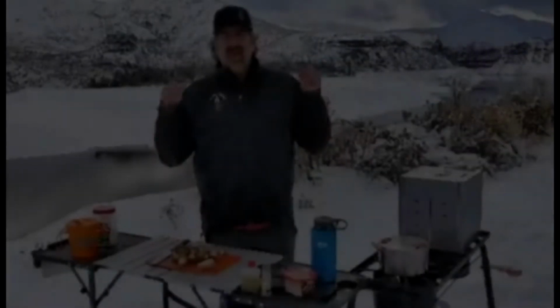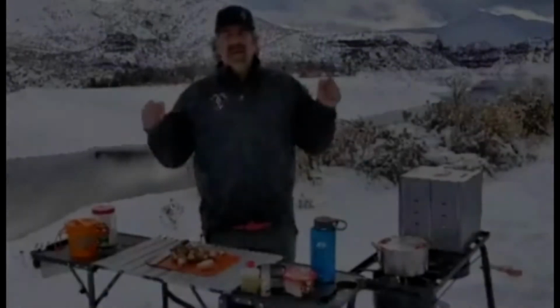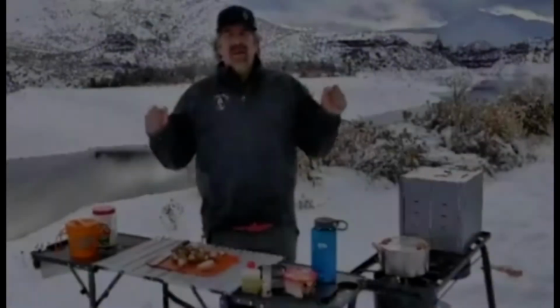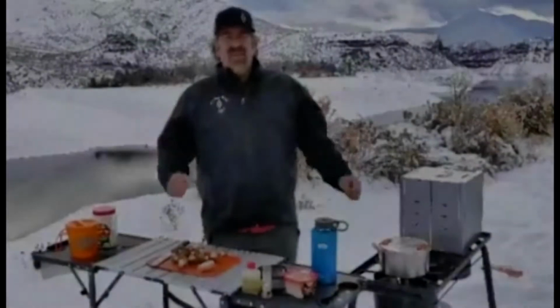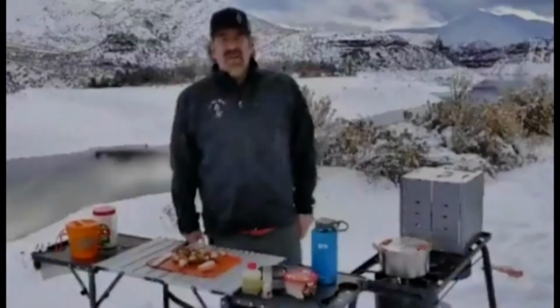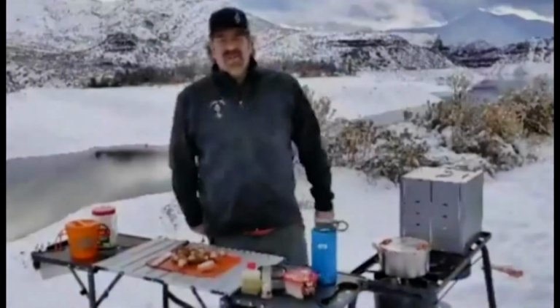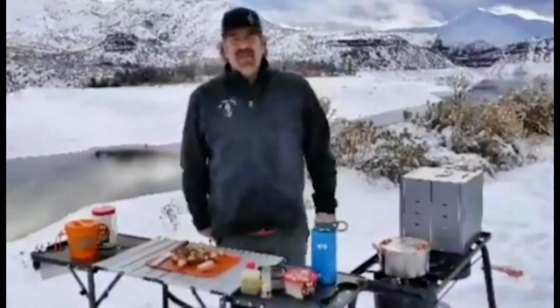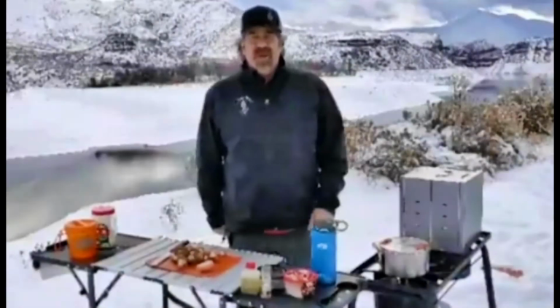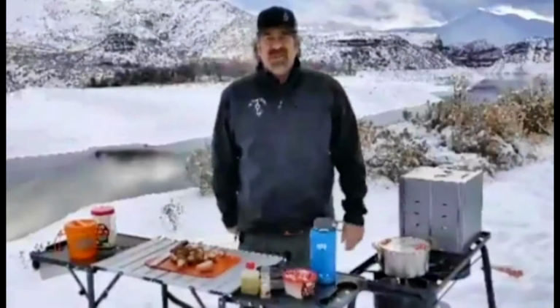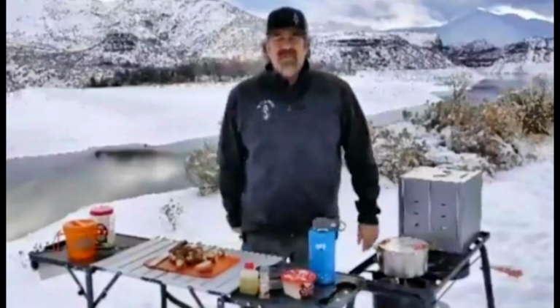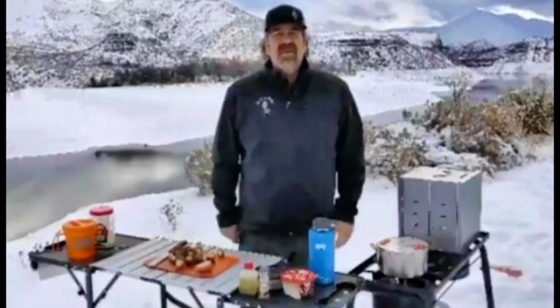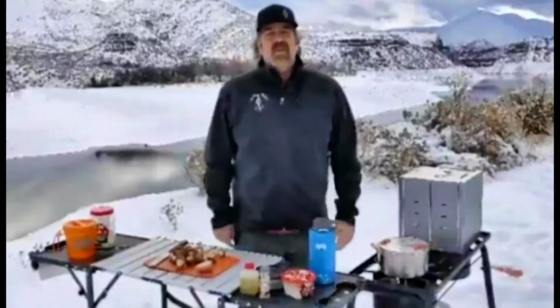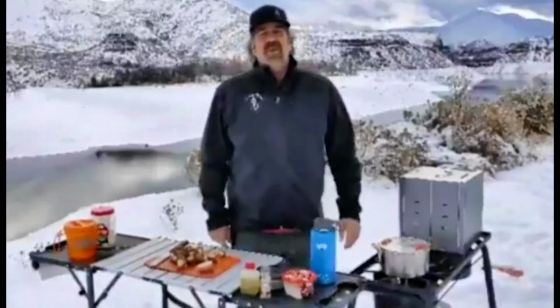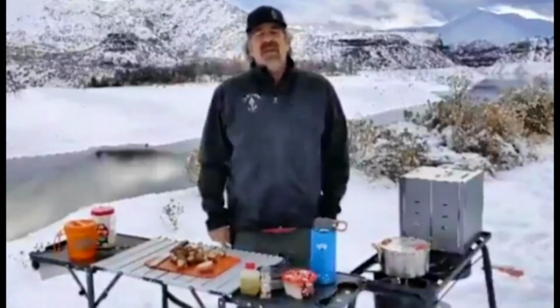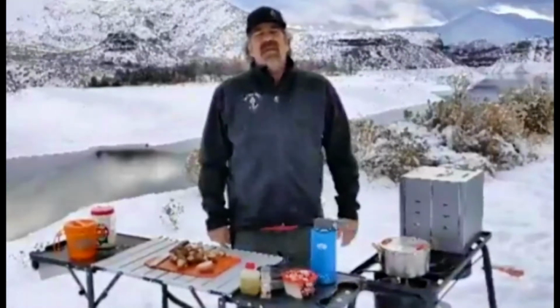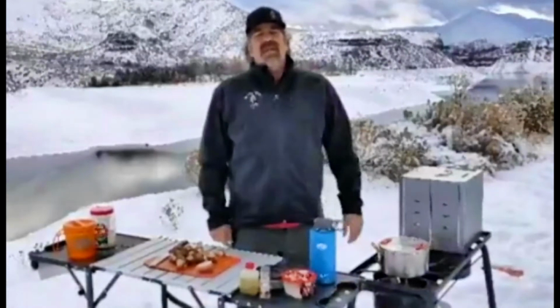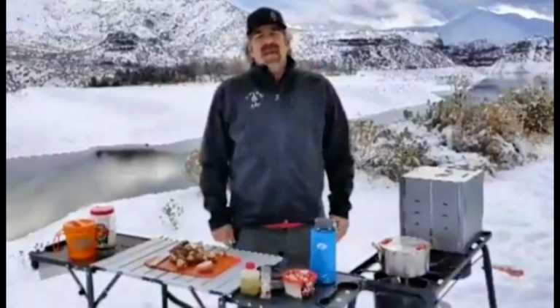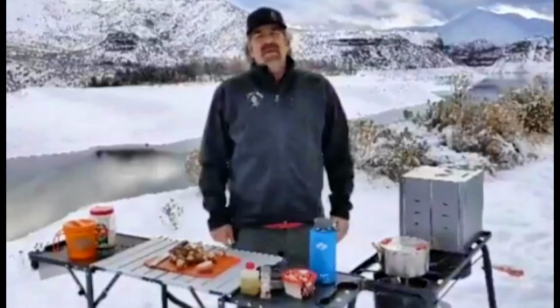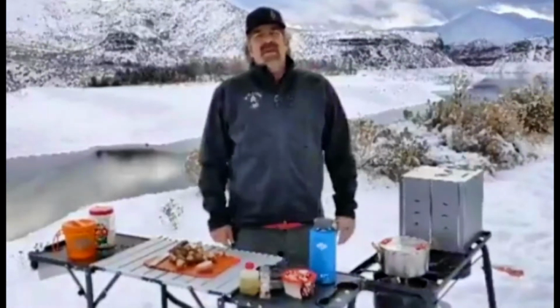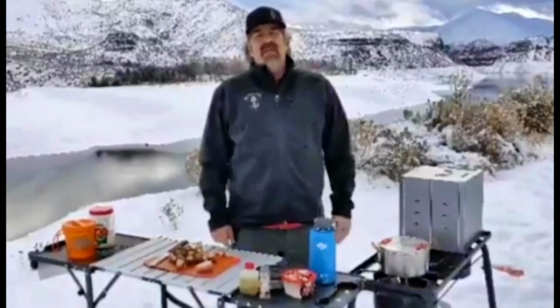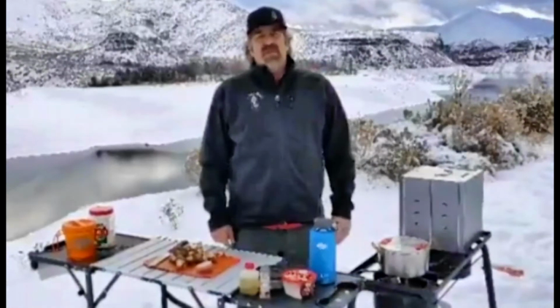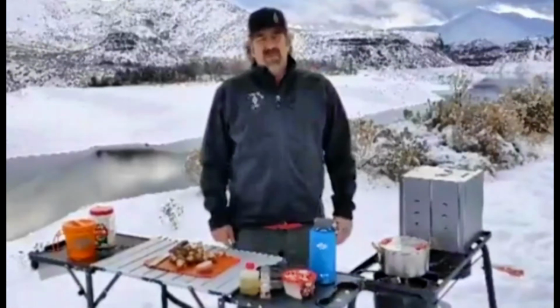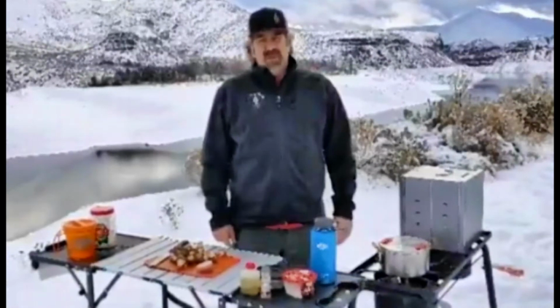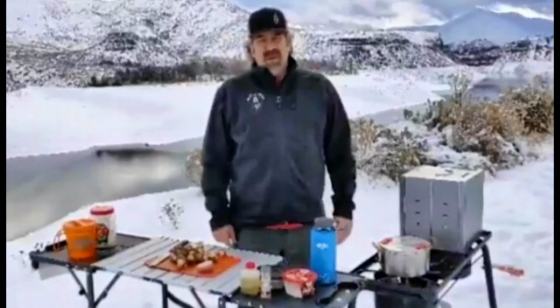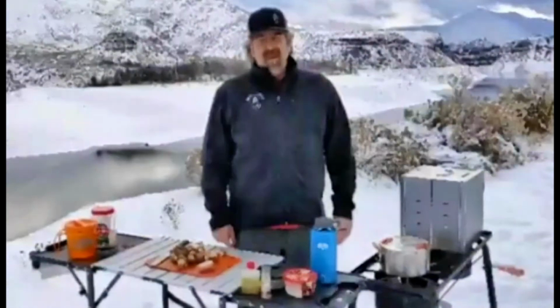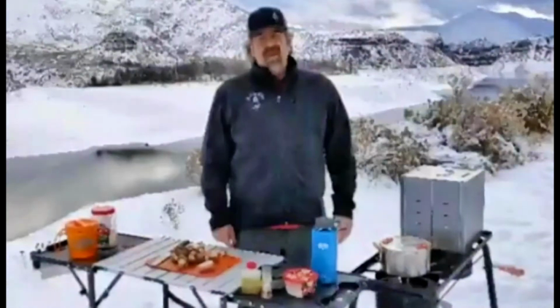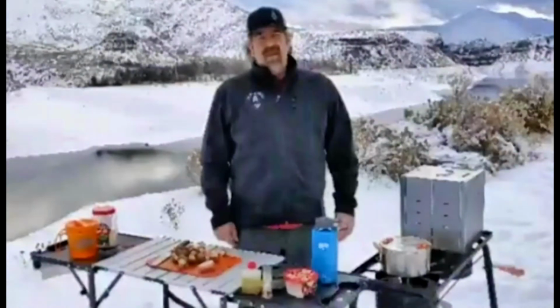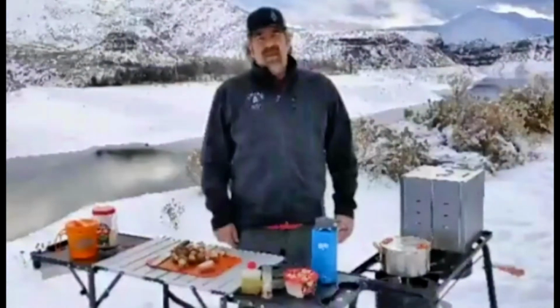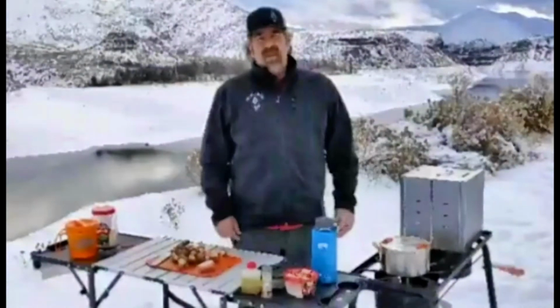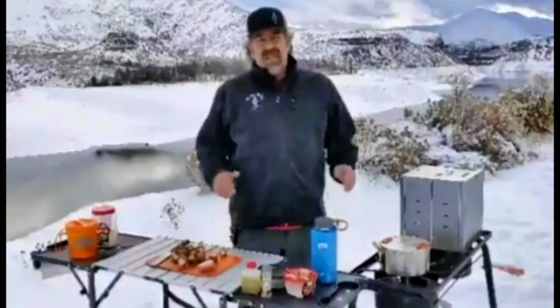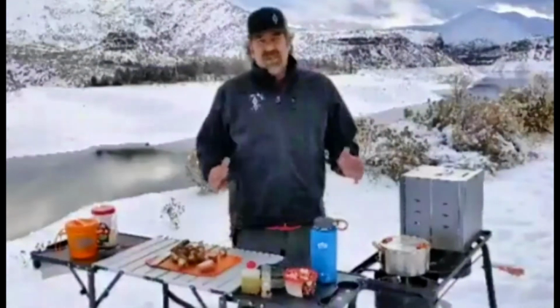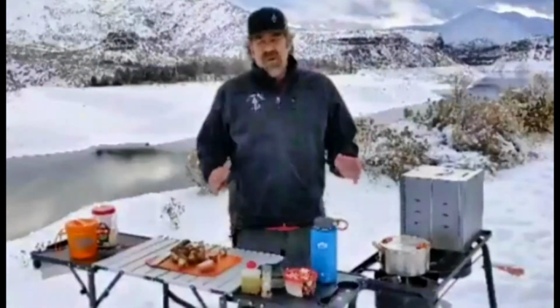Hello, Steve Weston here in The Wild Chef. We're going to make salmon and mushroom risotto today, so let's get started.